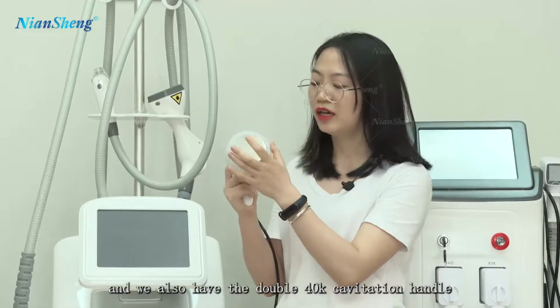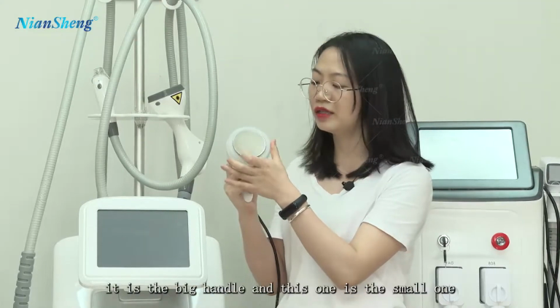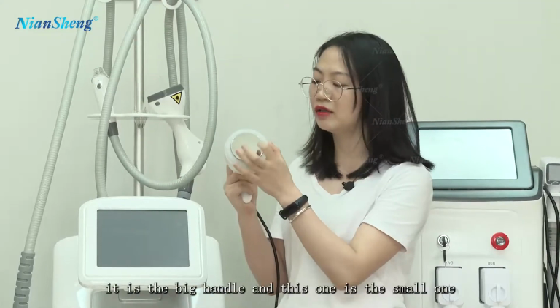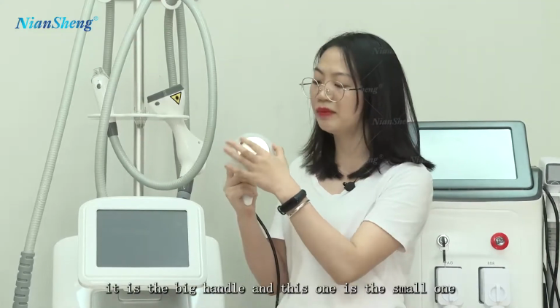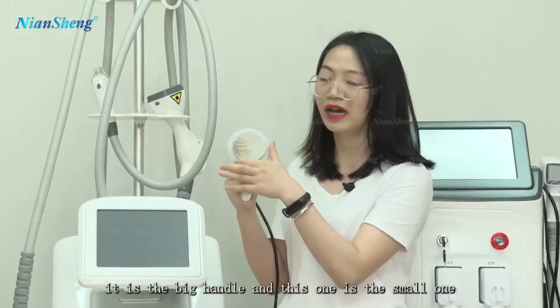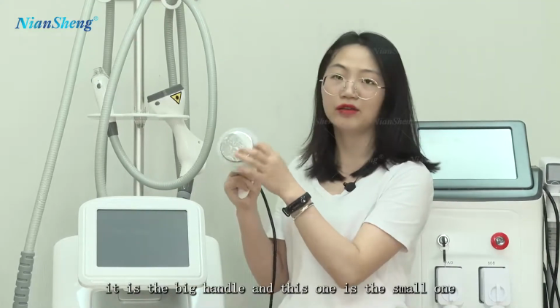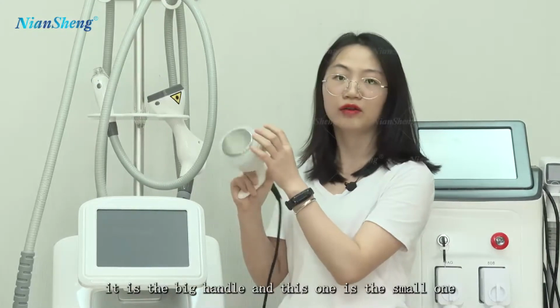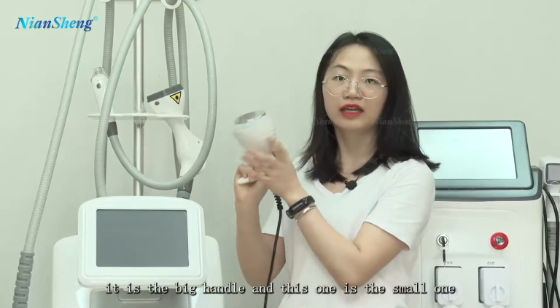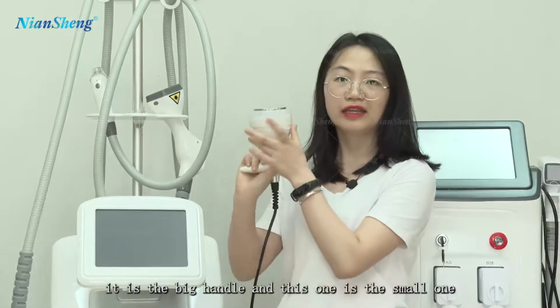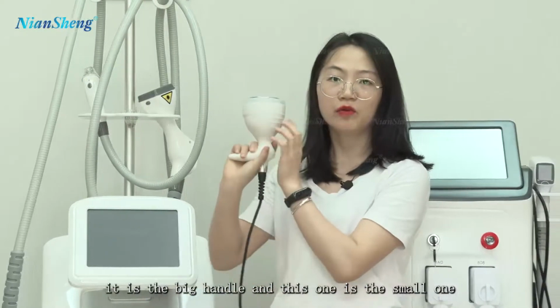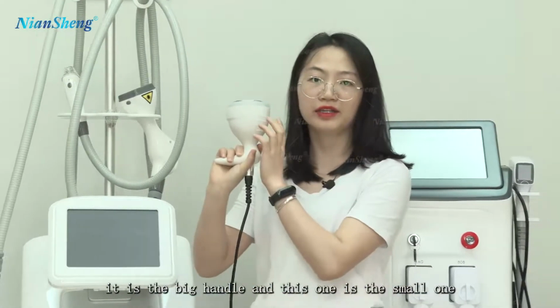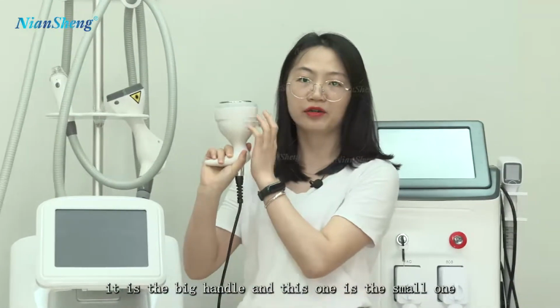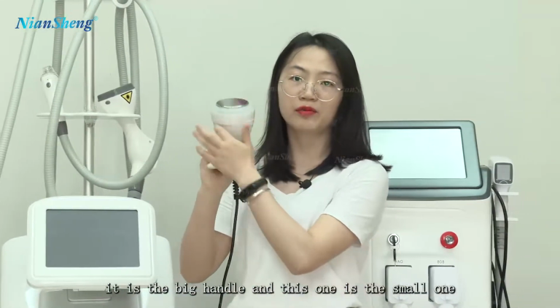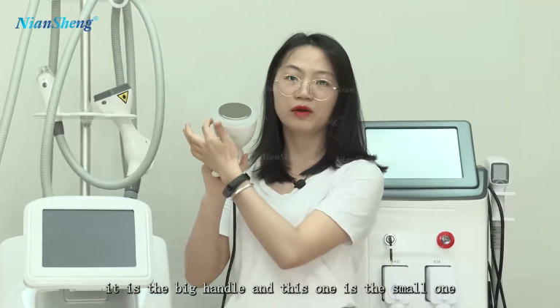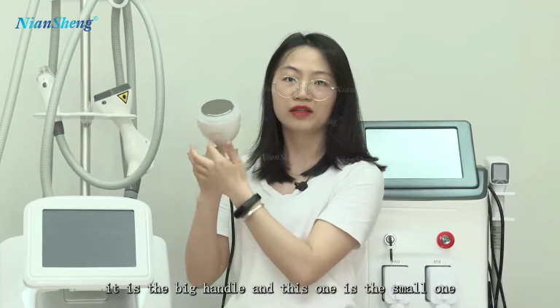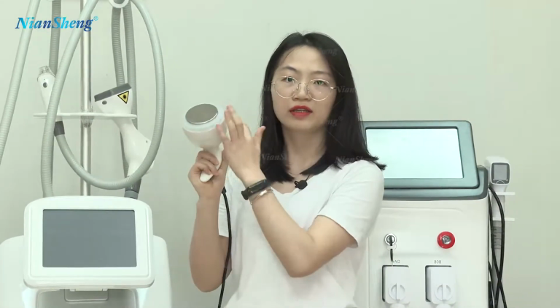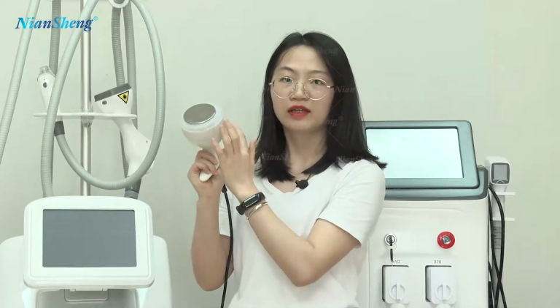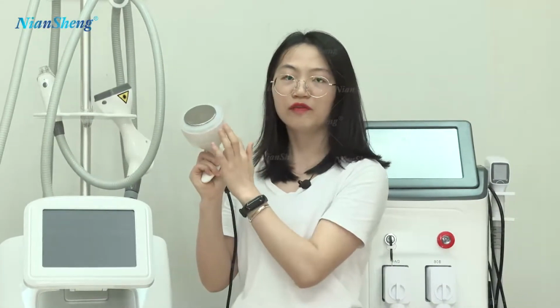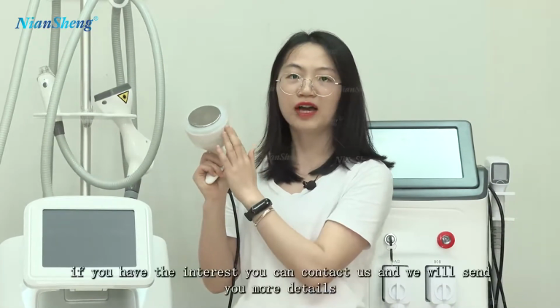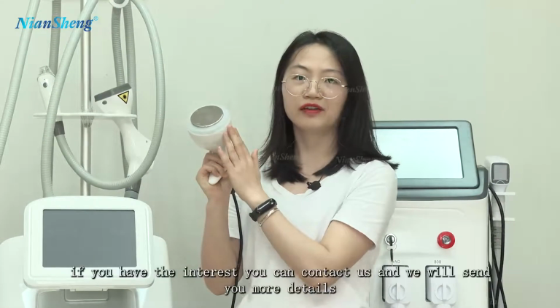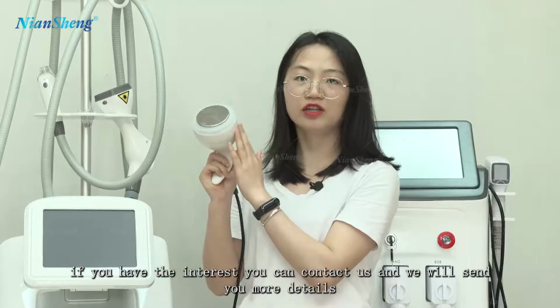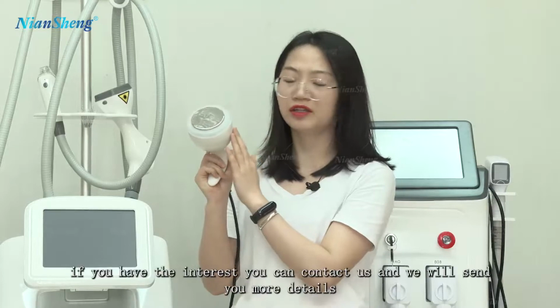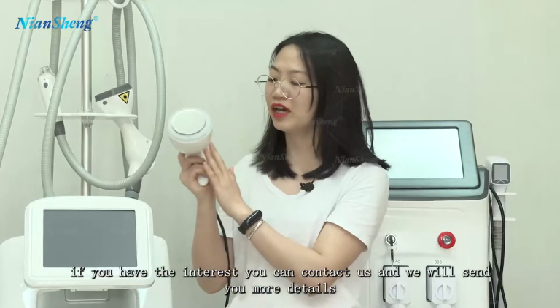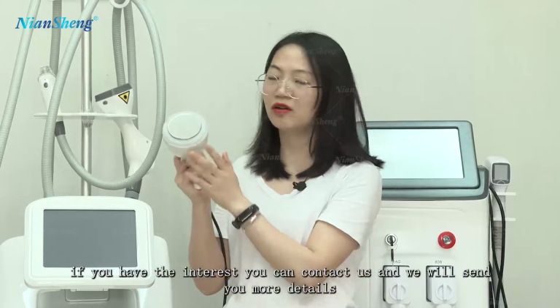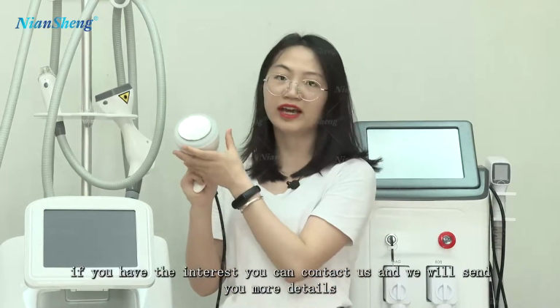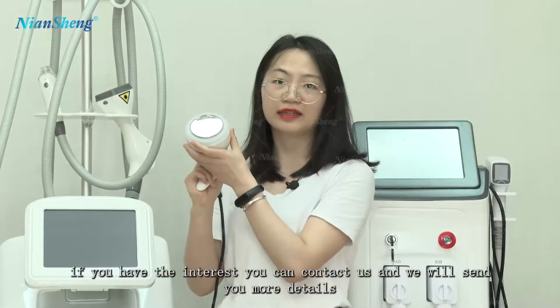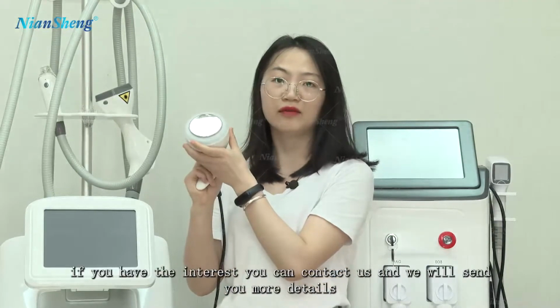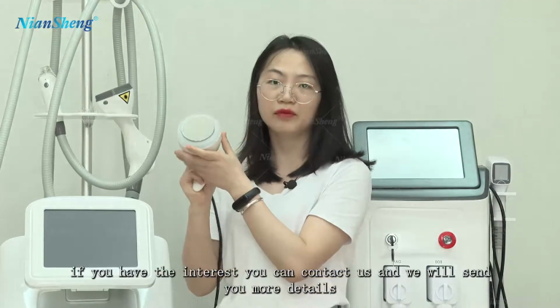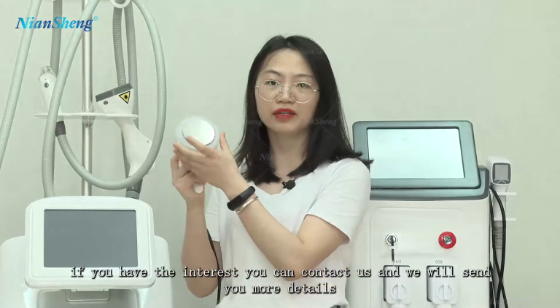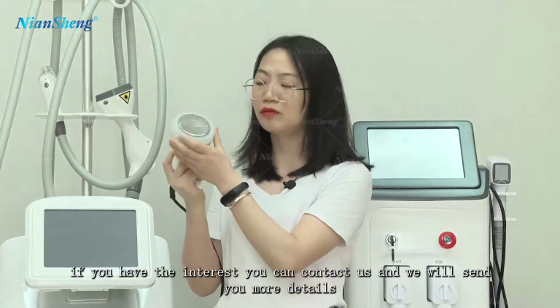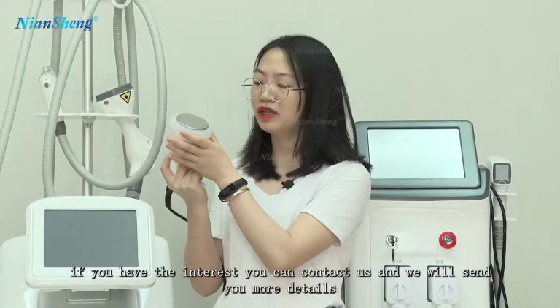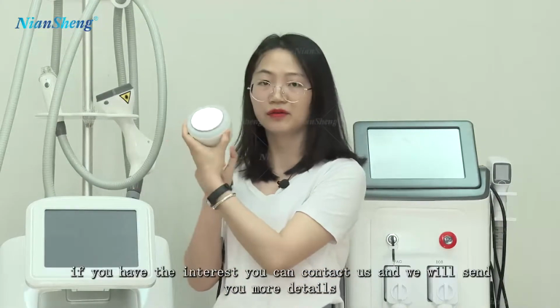We also have the double 40k cavitation handle. It is the big handle, and this one is the small one. If you have the interest, you can contact us and we will see more details.